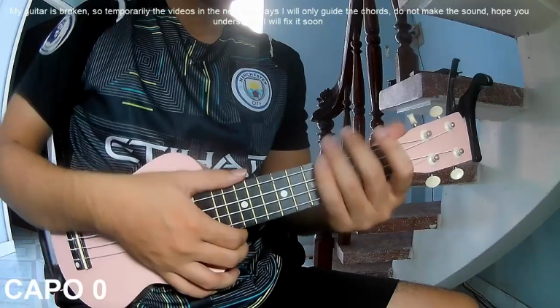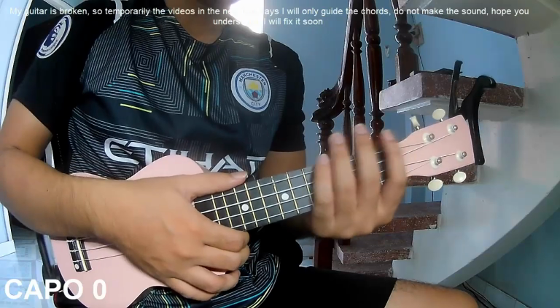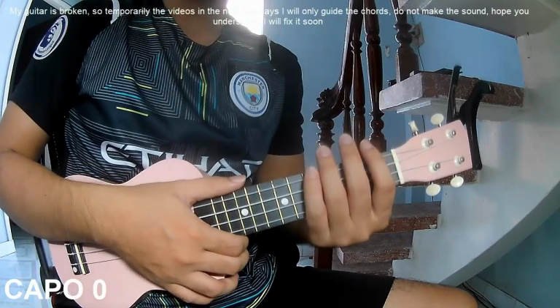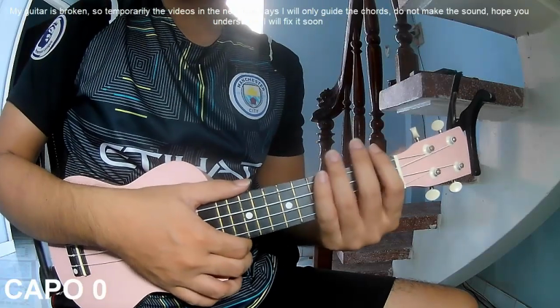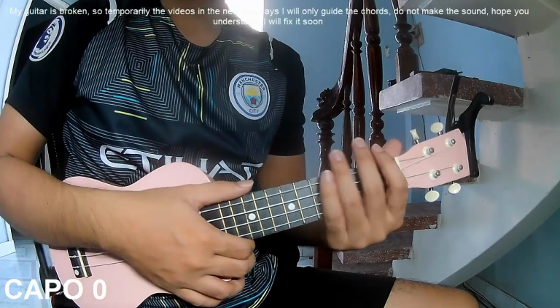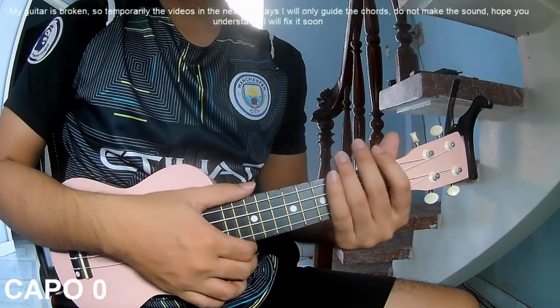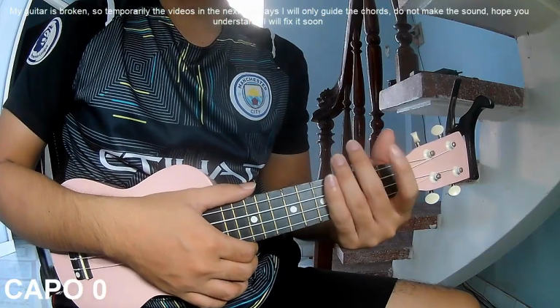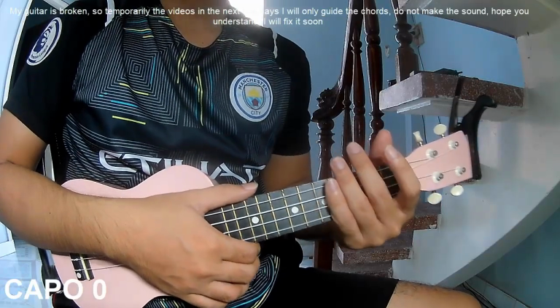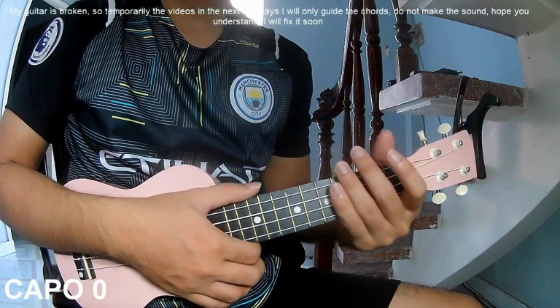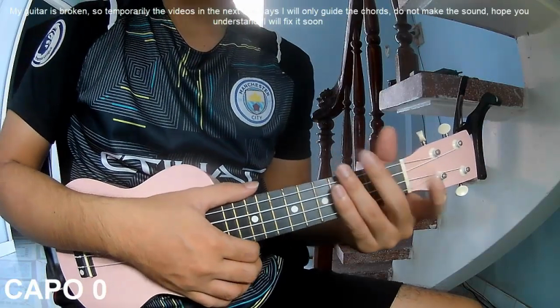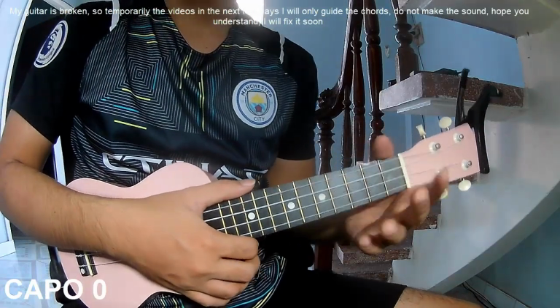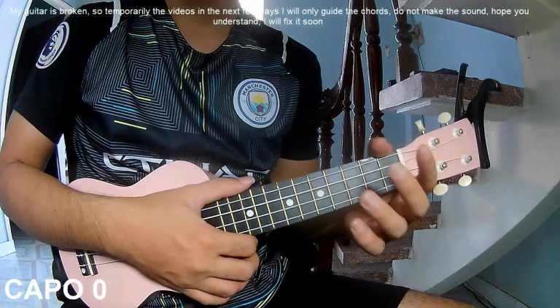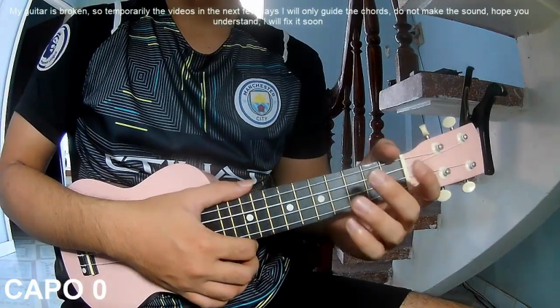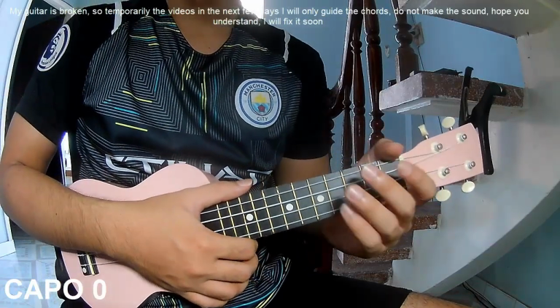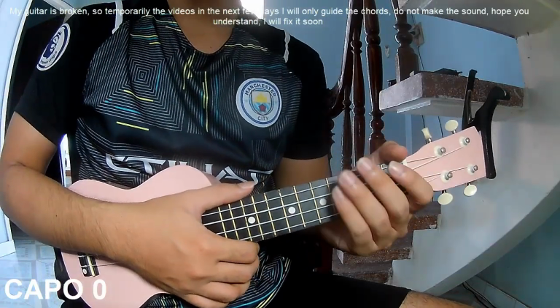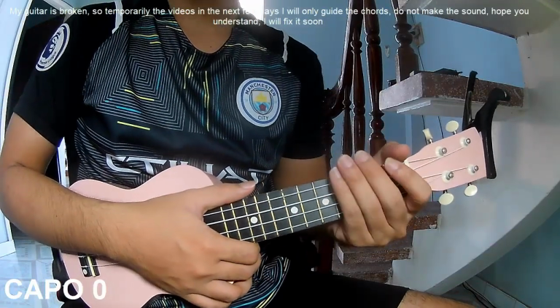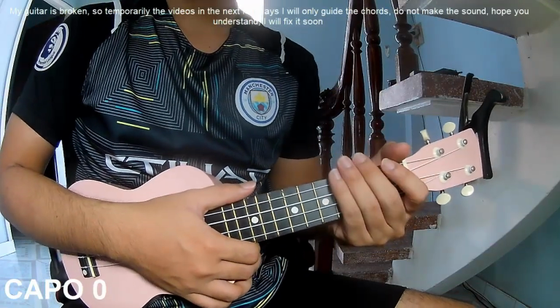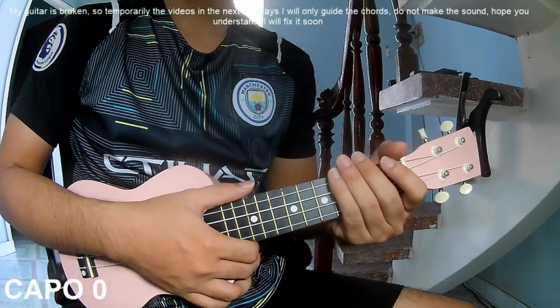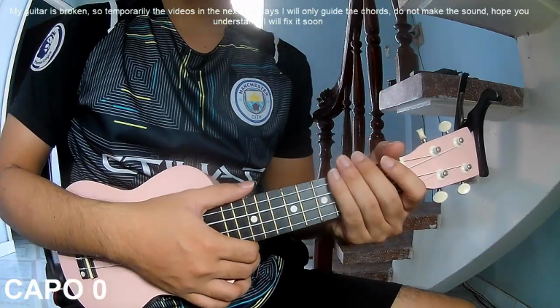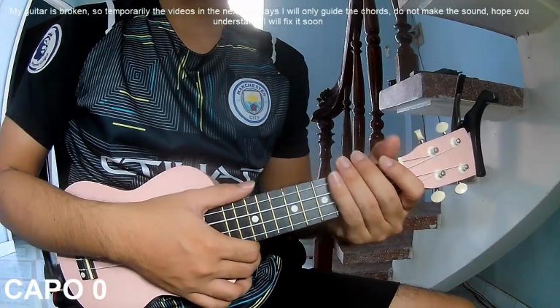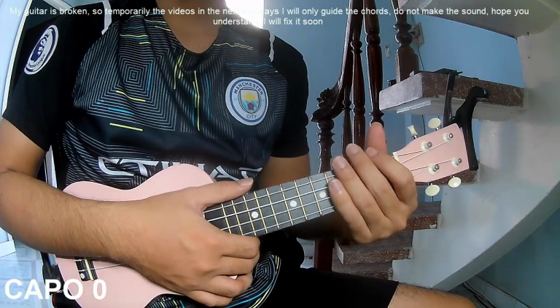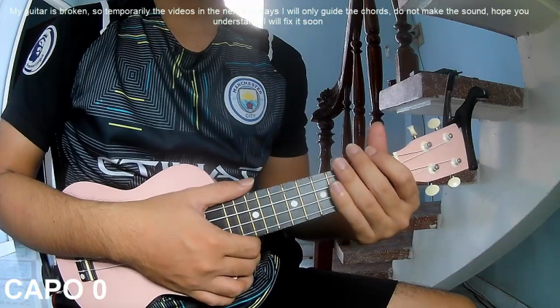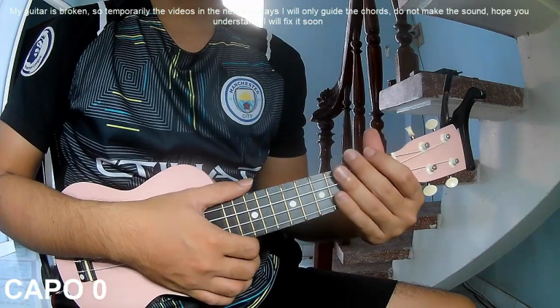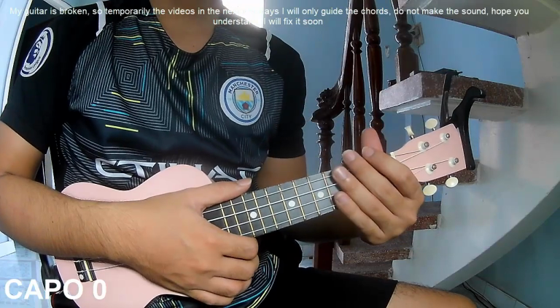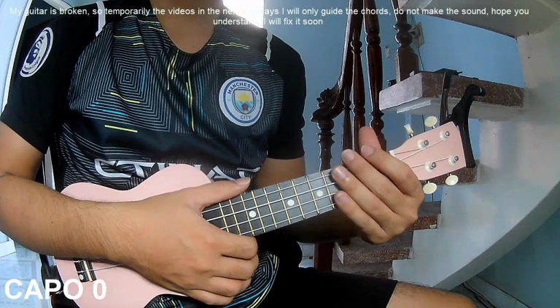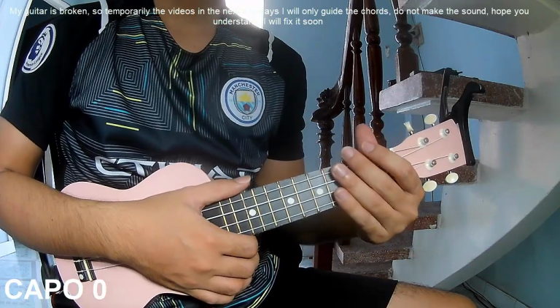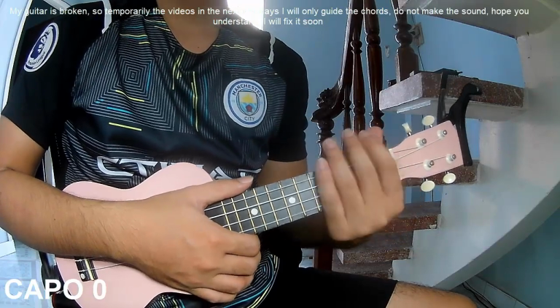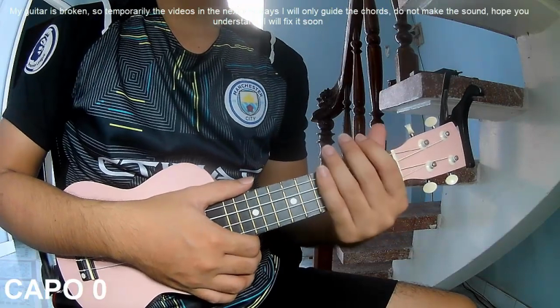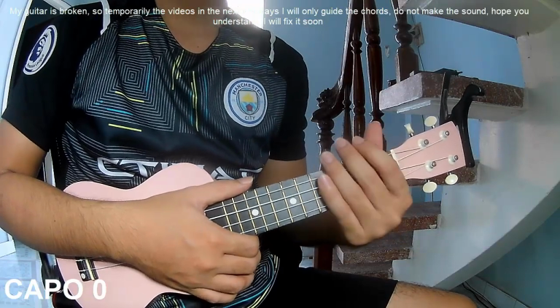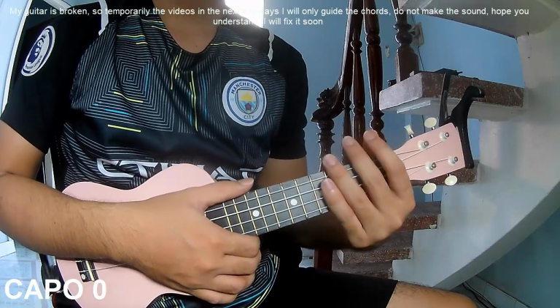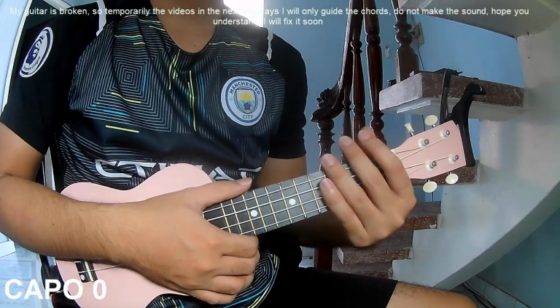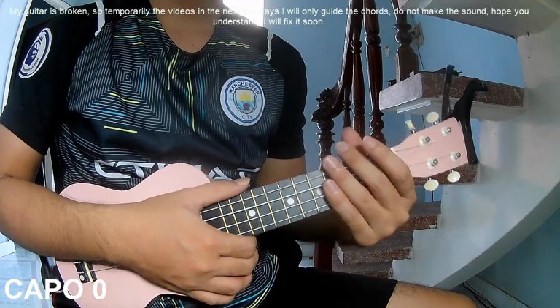Hi everyone, today I will share how to play Xiu-Q Lily, Spentor by Cody Johnson.